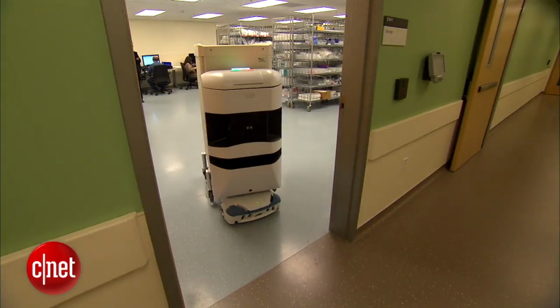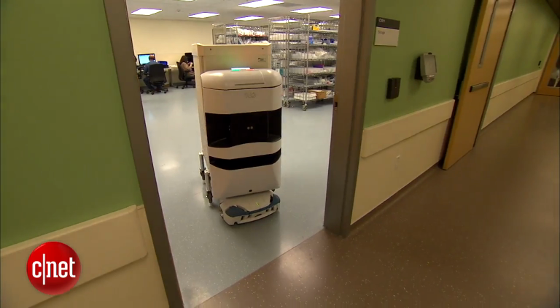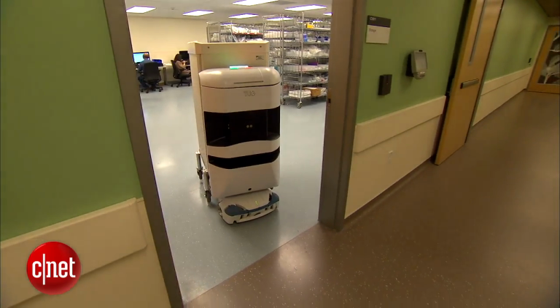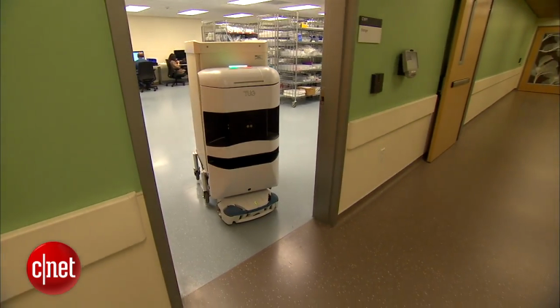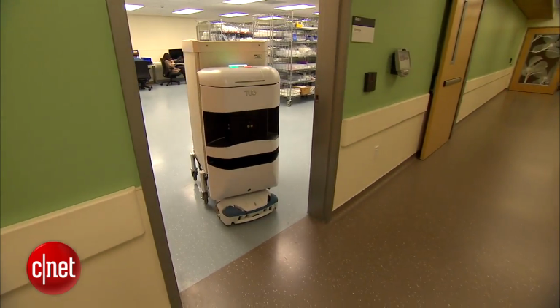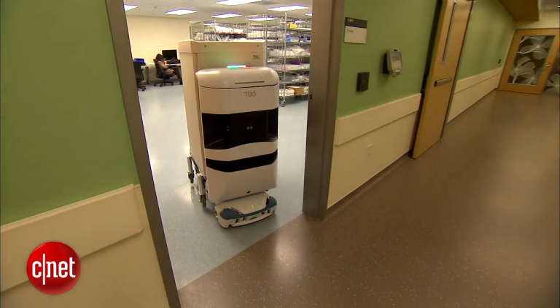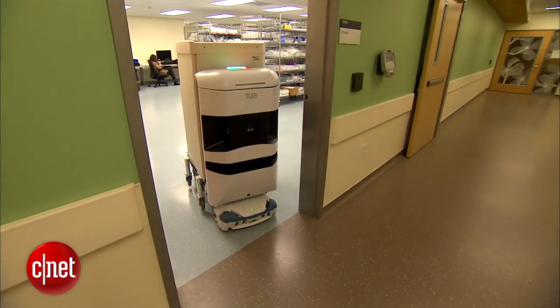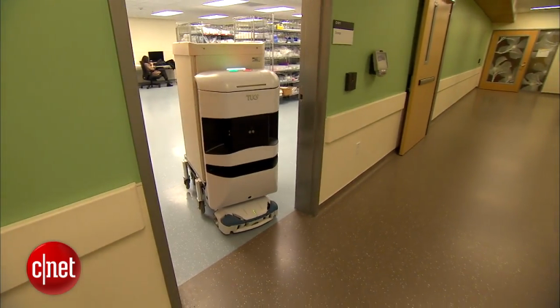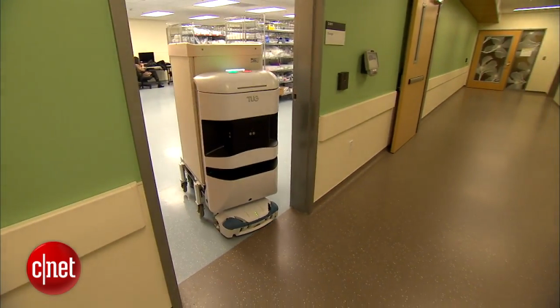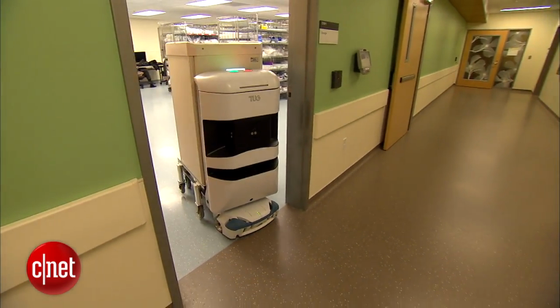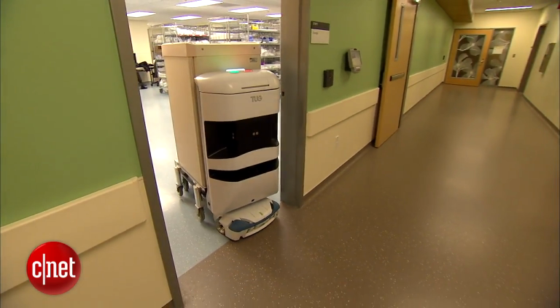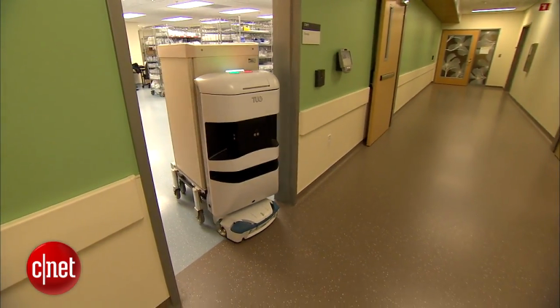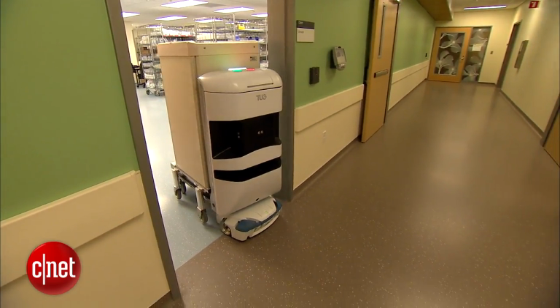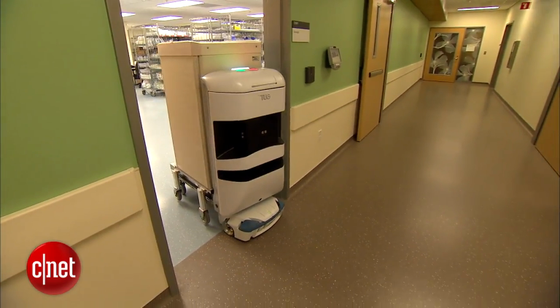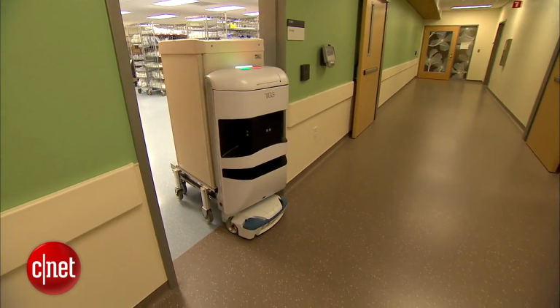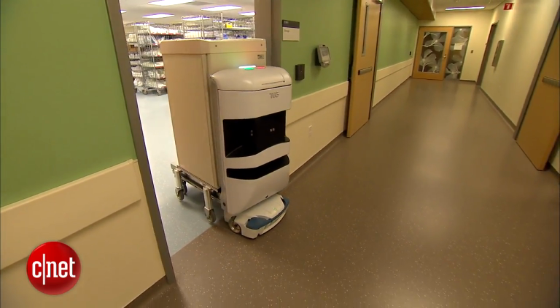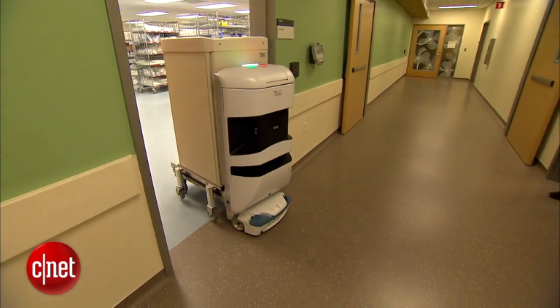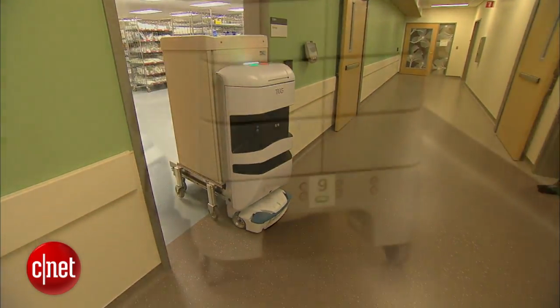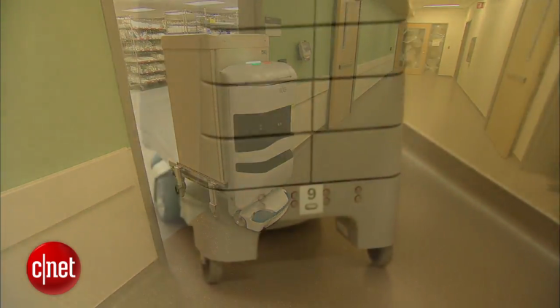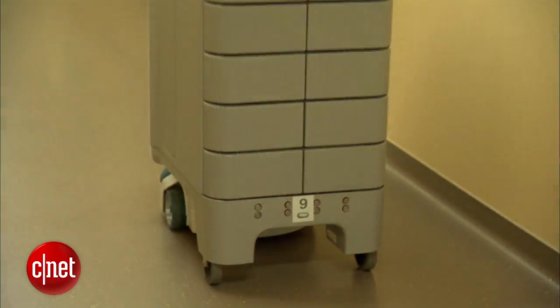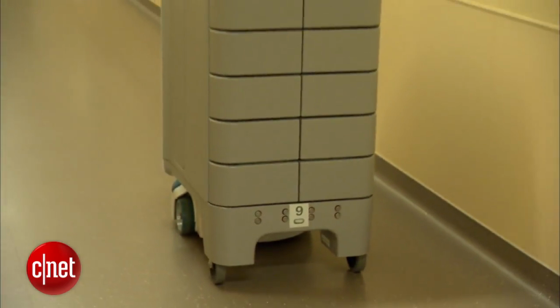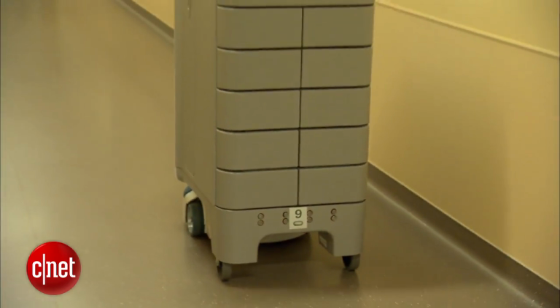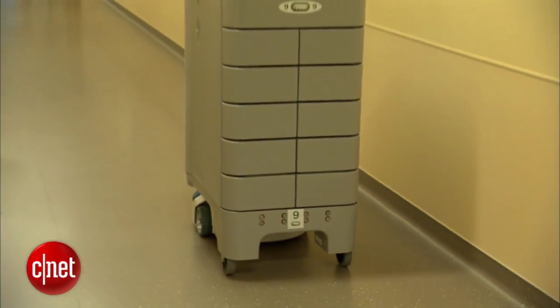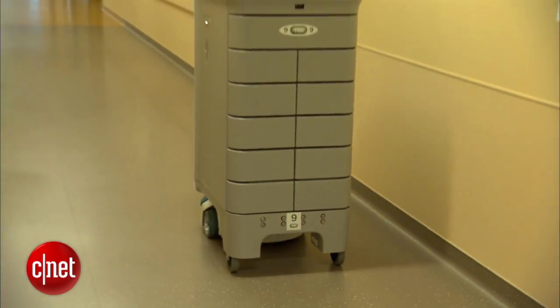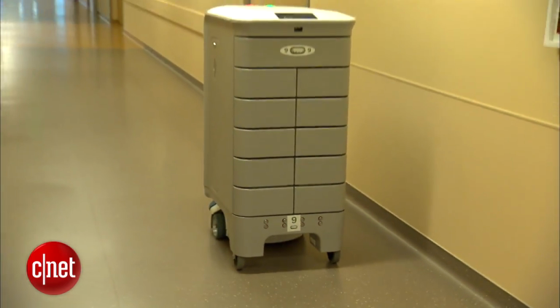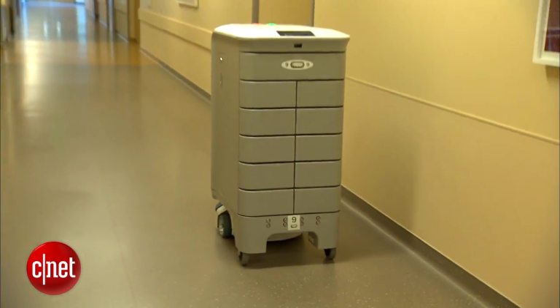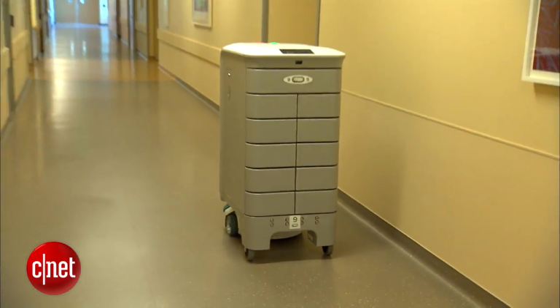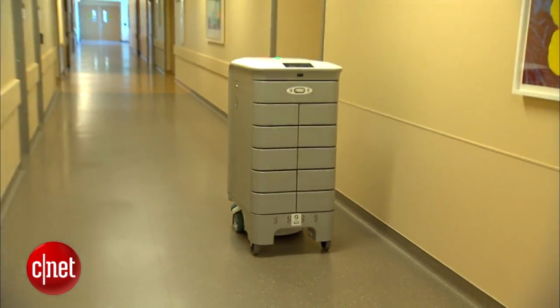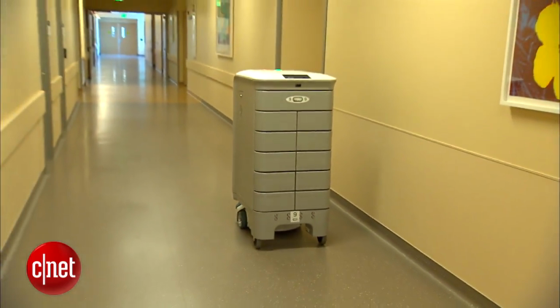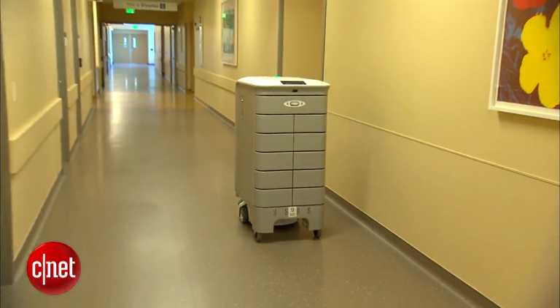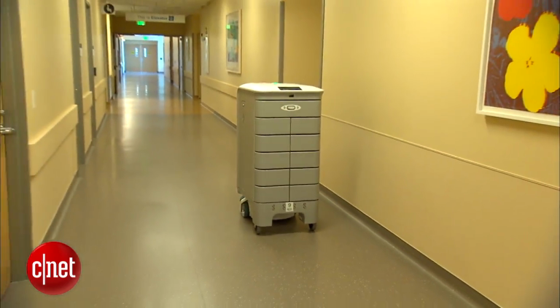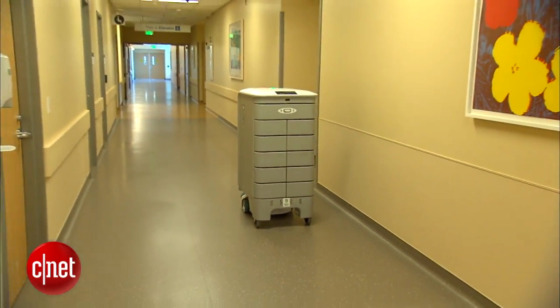Those six supply types include lab specimens, surgical instruments, bed linens, meals, waste, and medications.